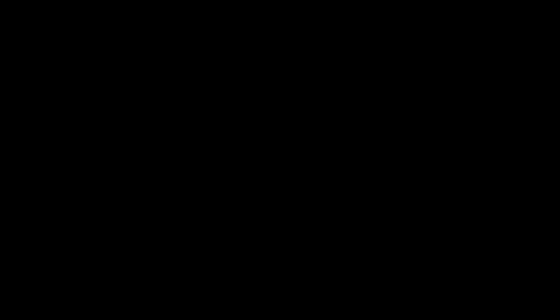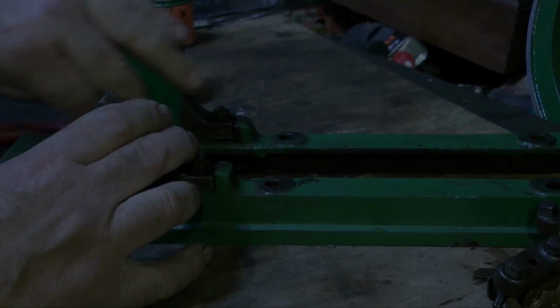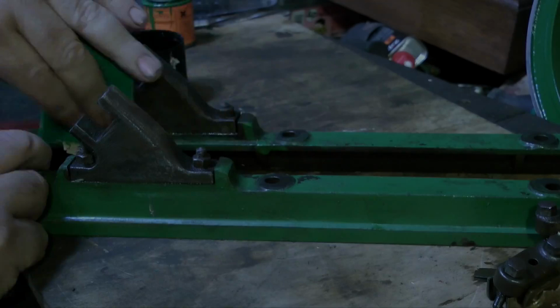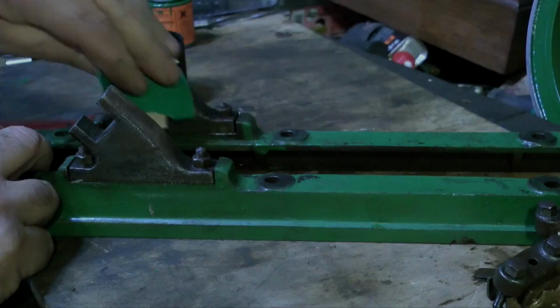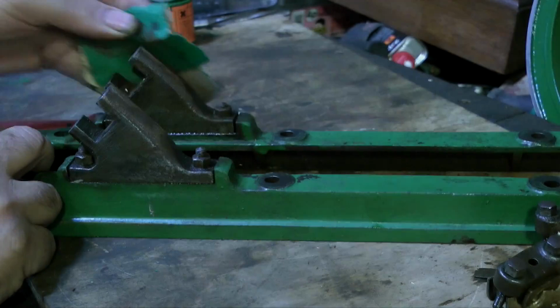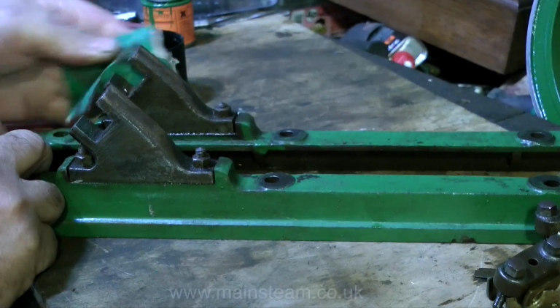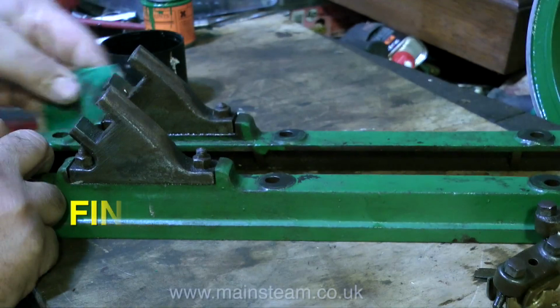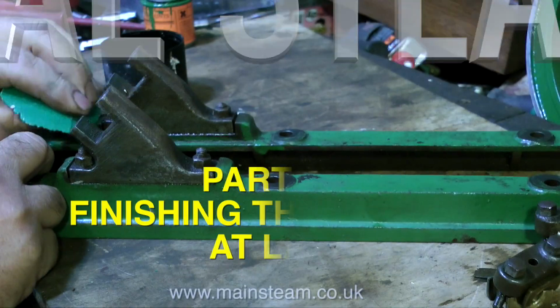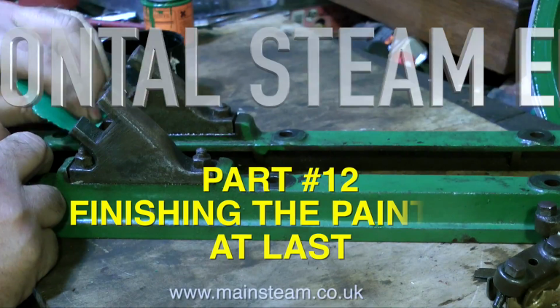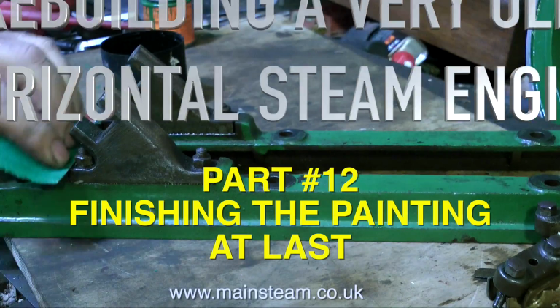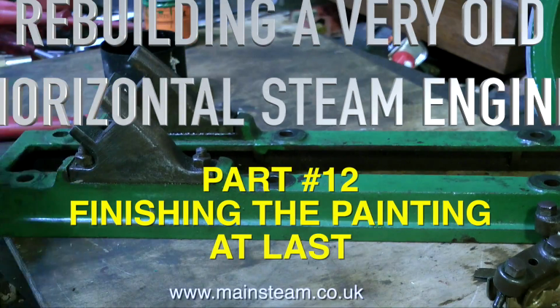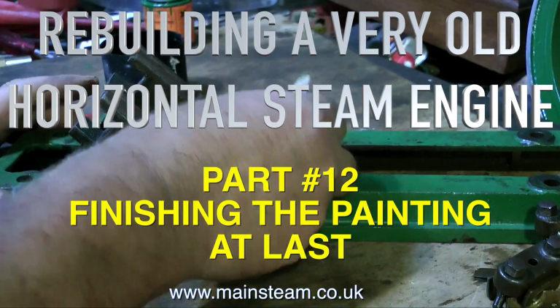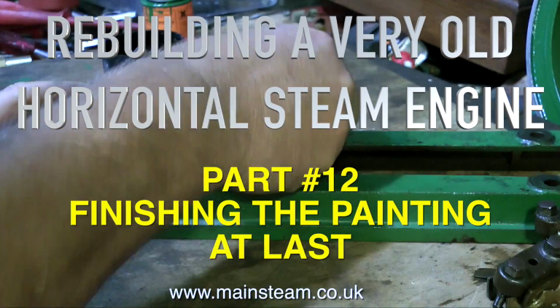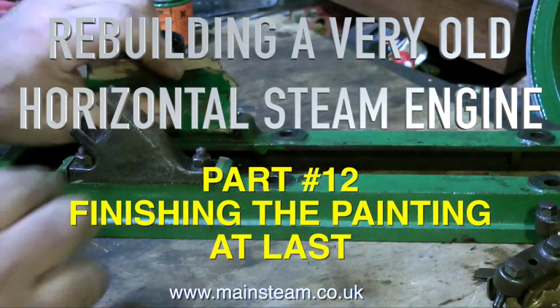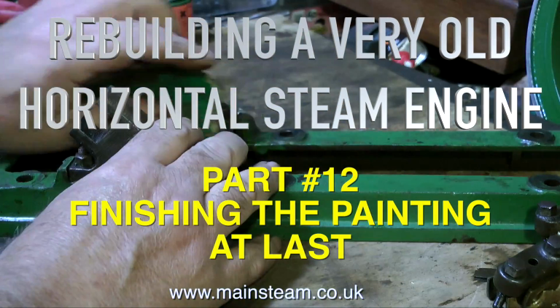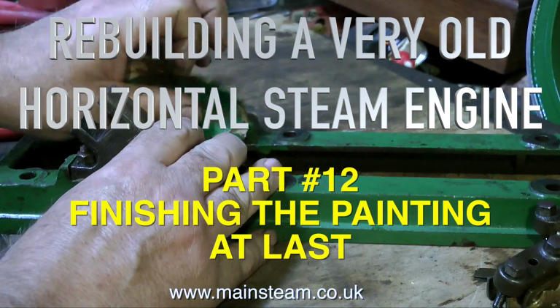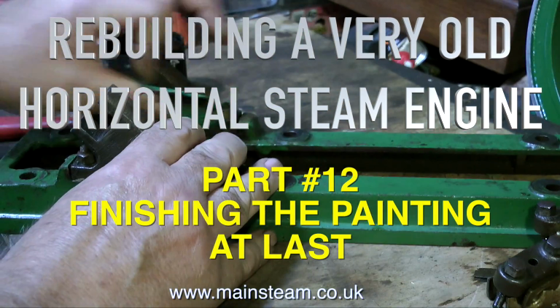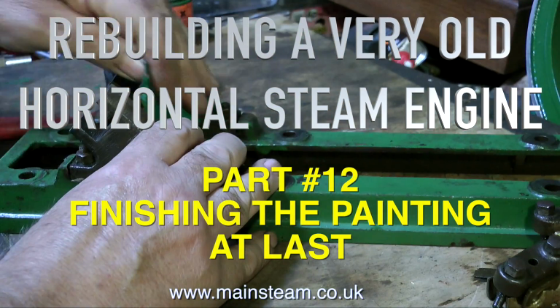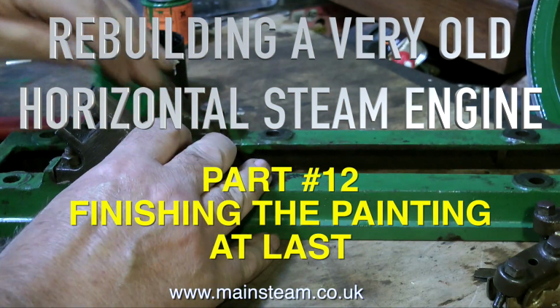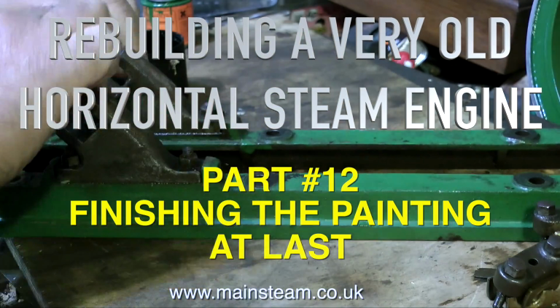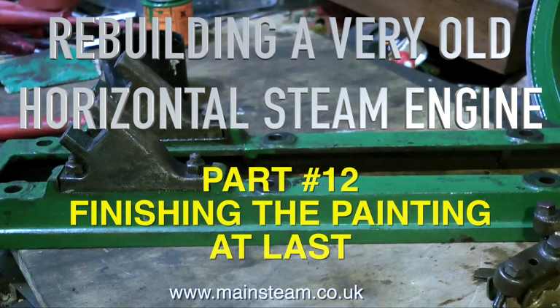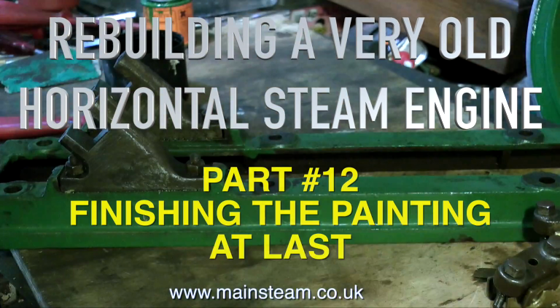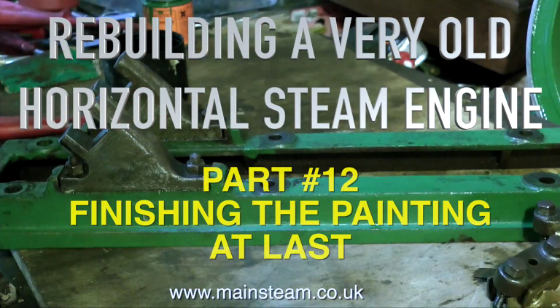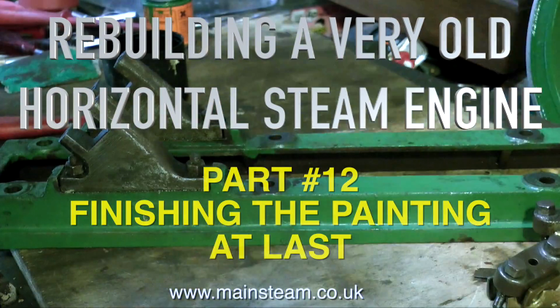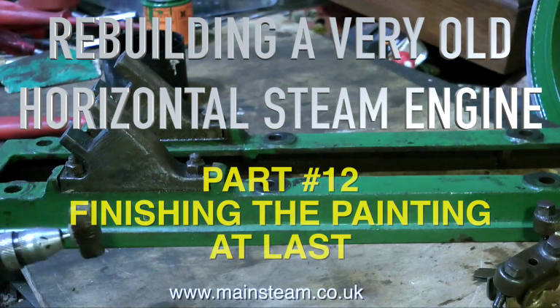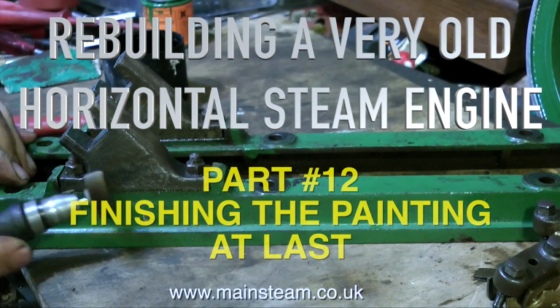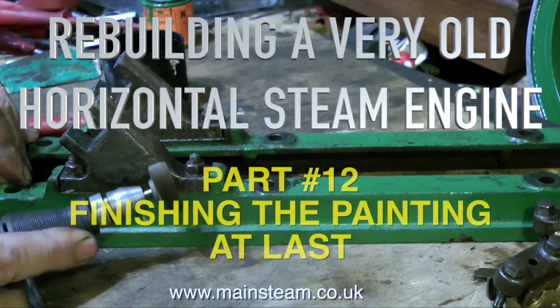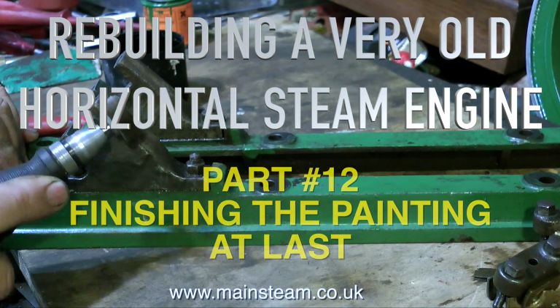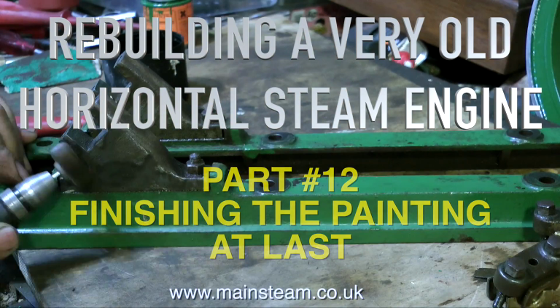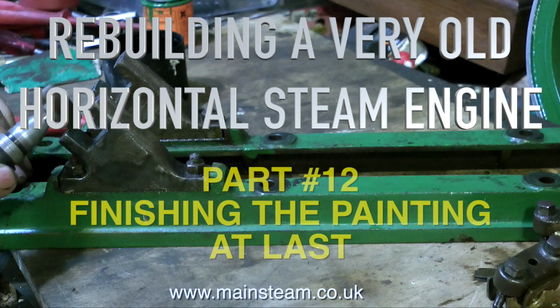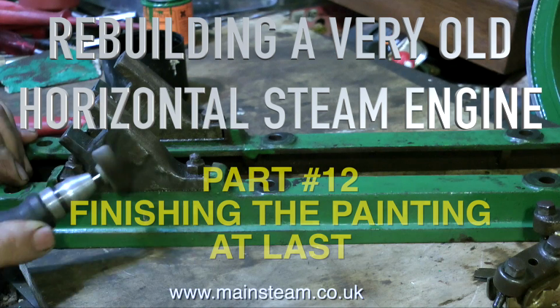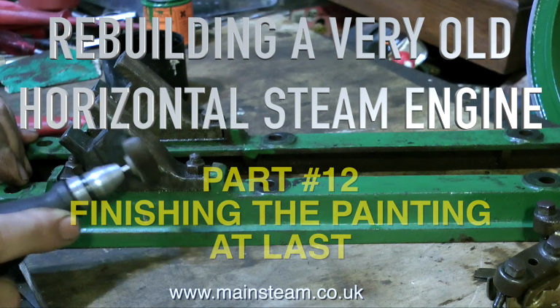It's that time again, rebuilding a very old horizontal steam engine and finishing the painting at last.